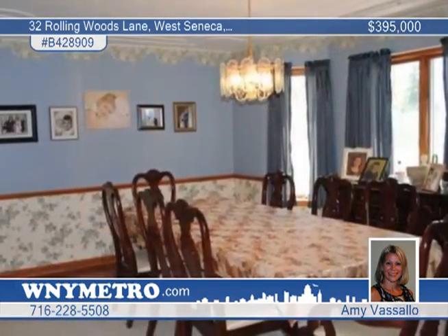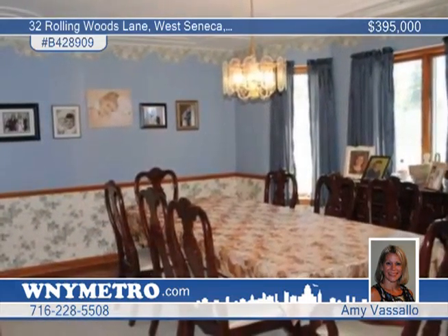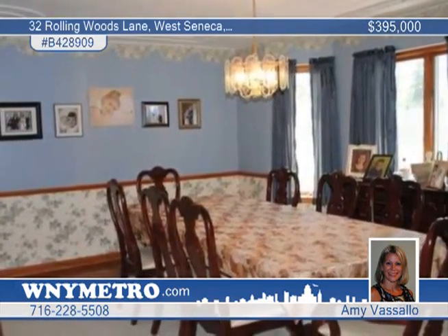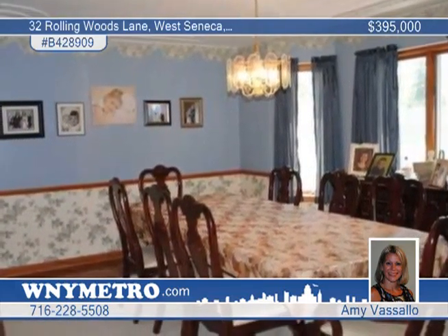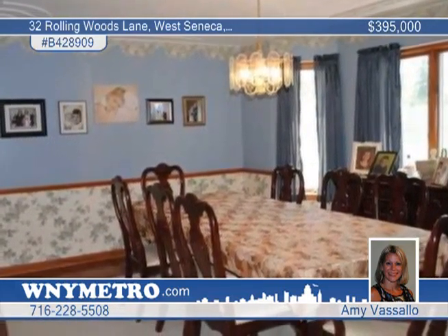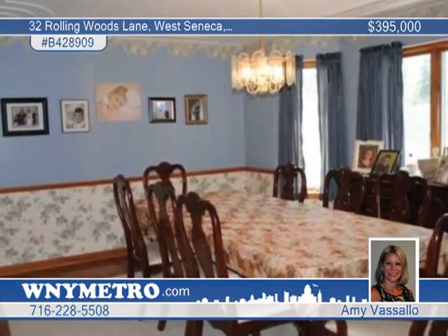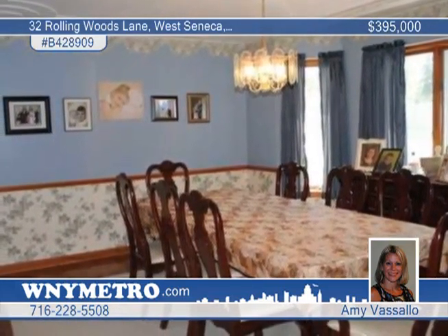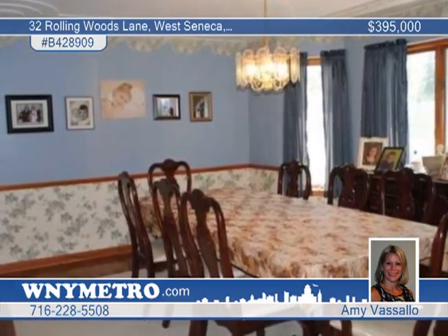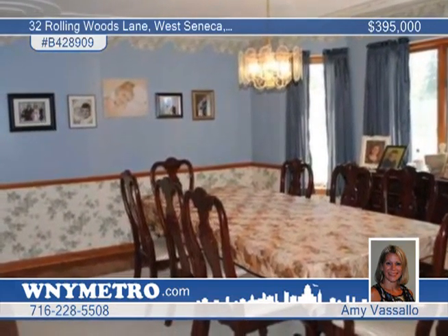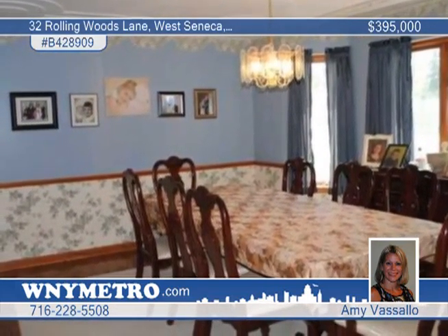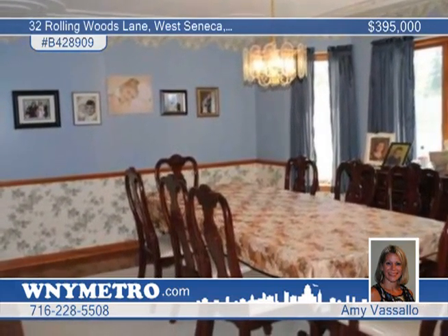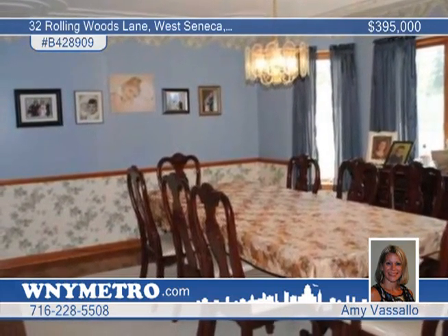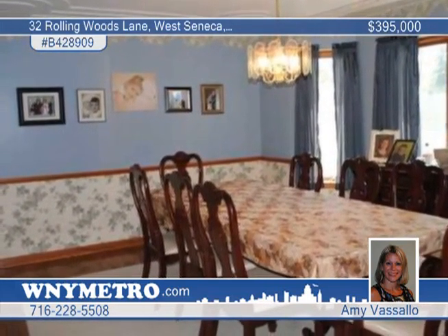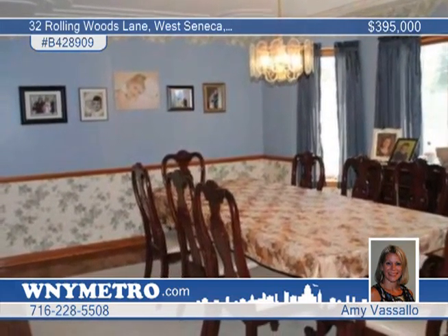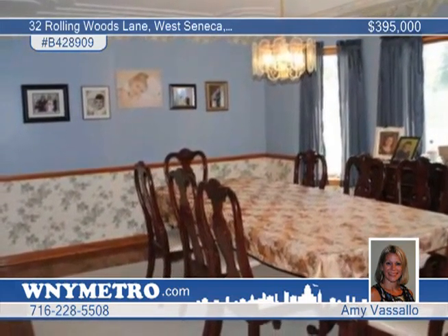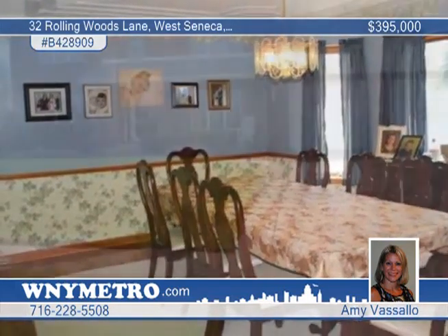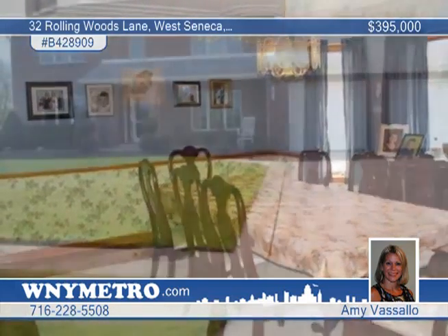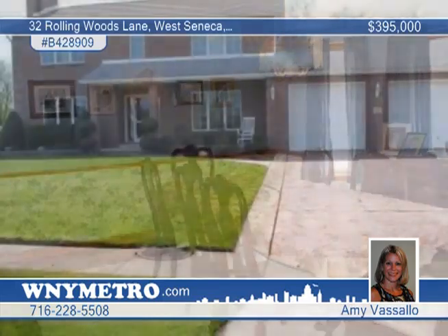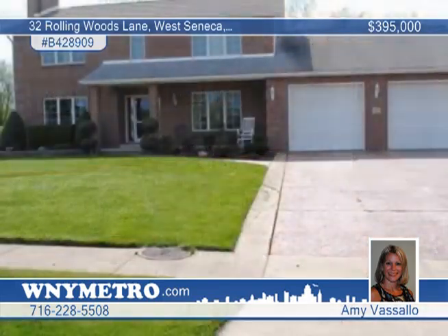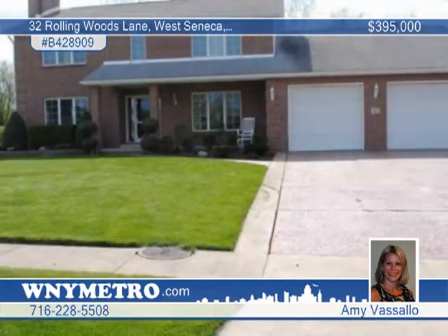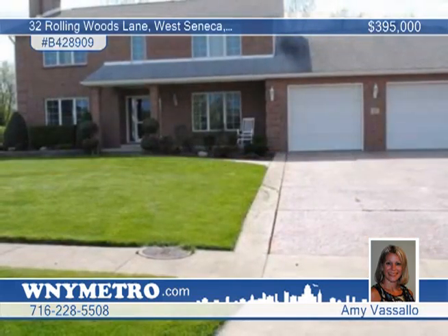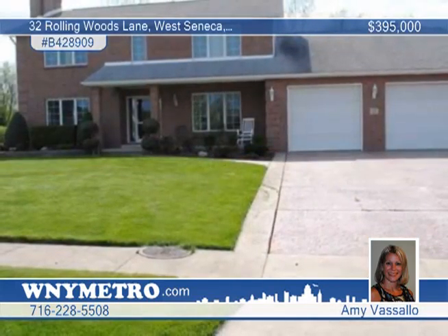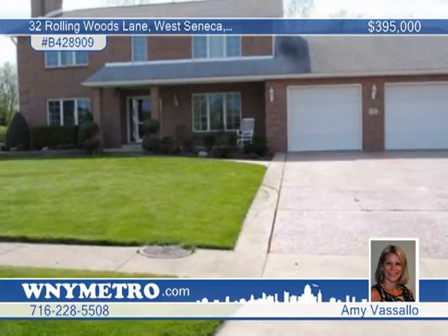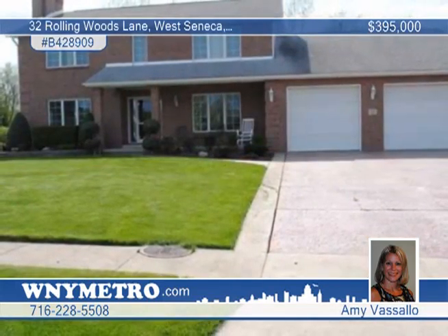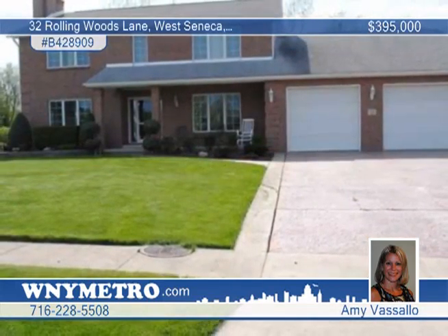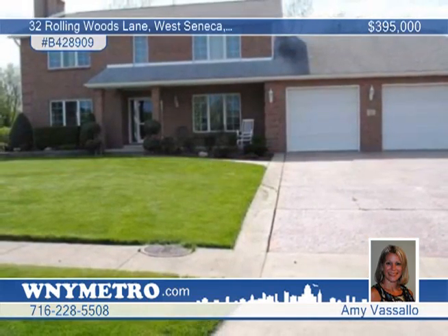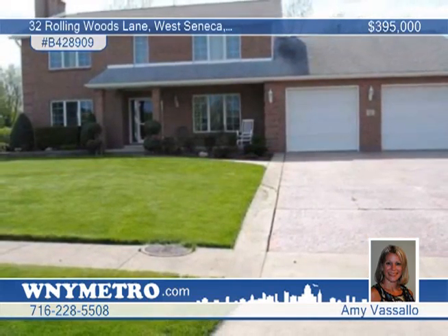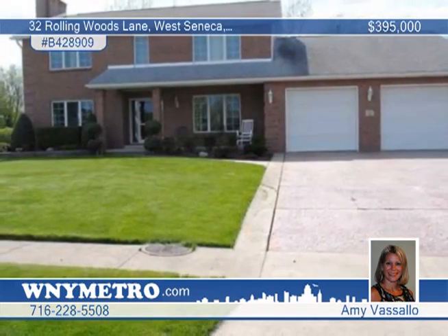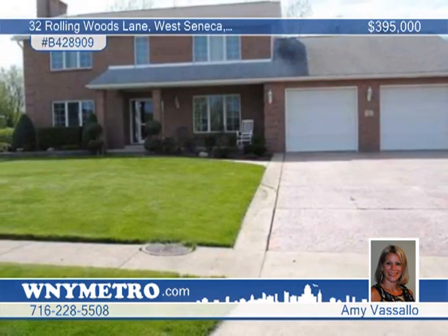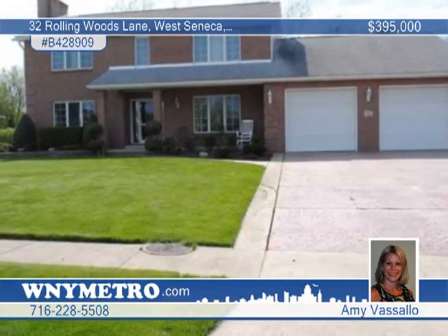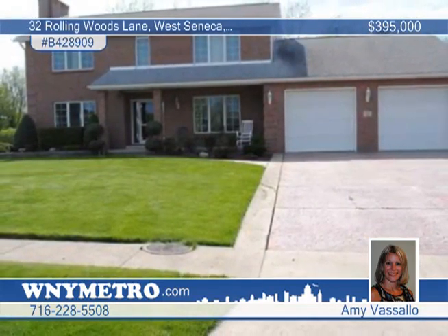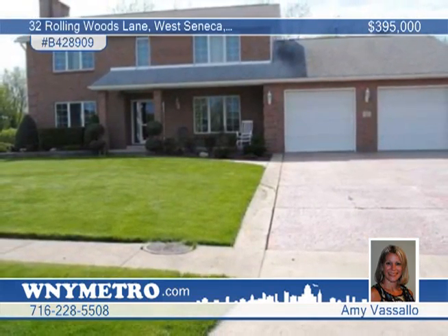The master bath features a walk-in shower, double sinks and separate vanity. Get inside by calling today for your private showing.